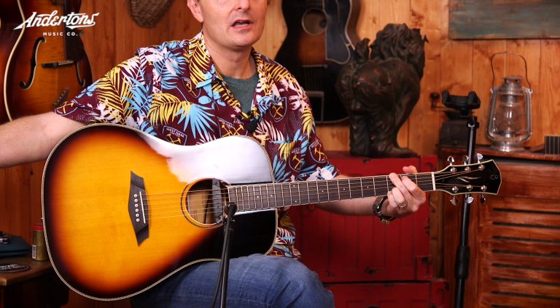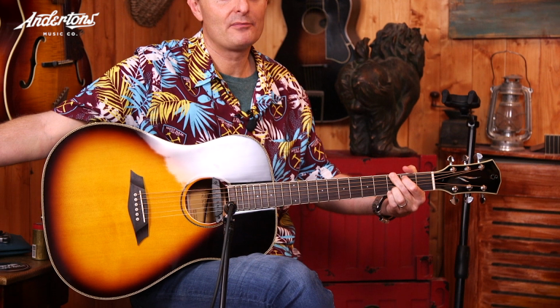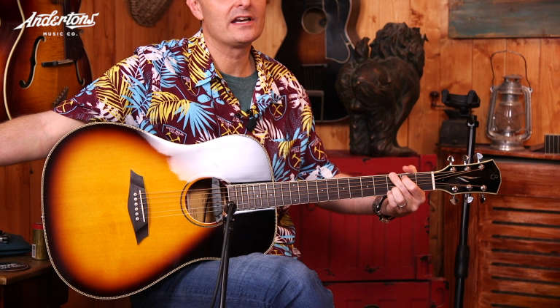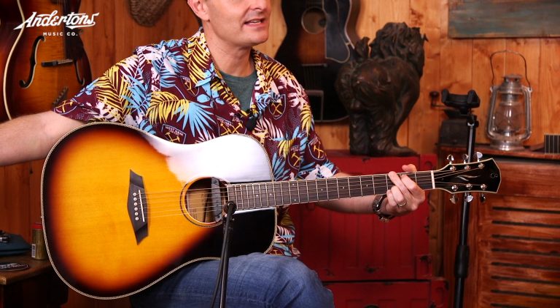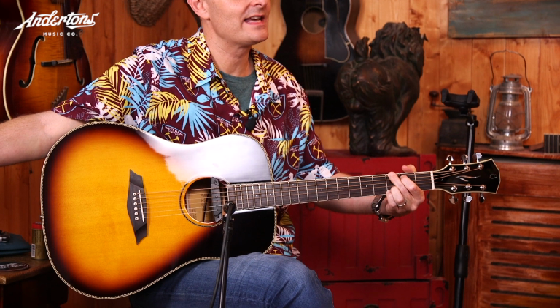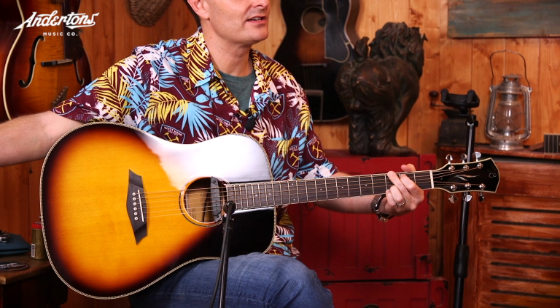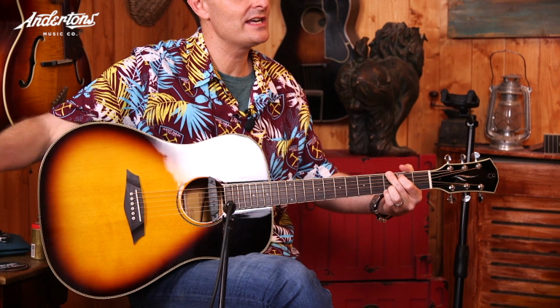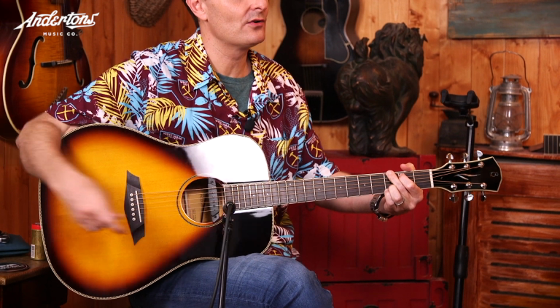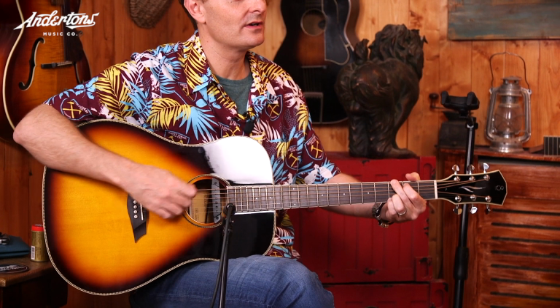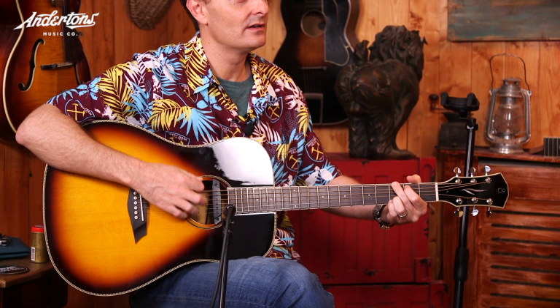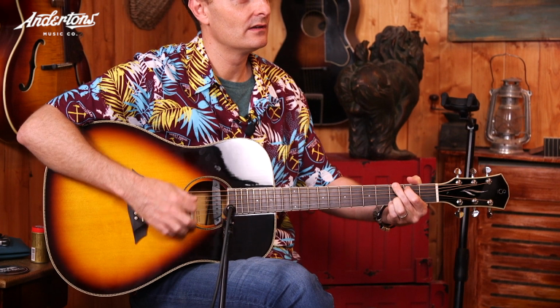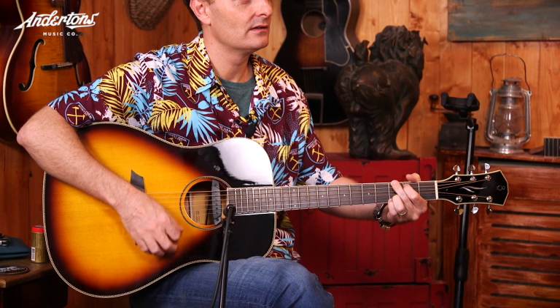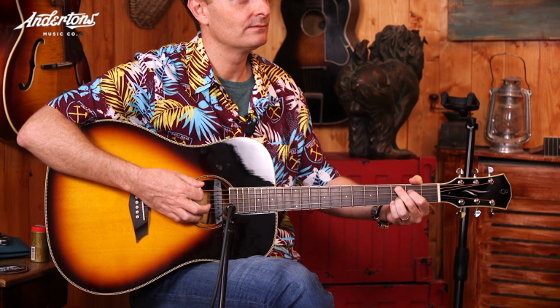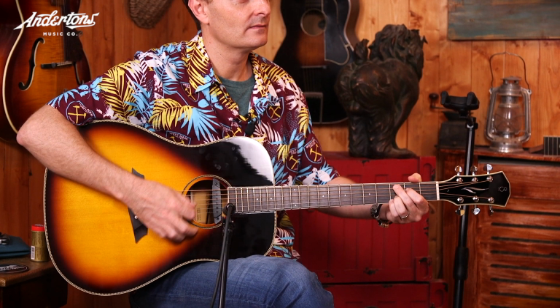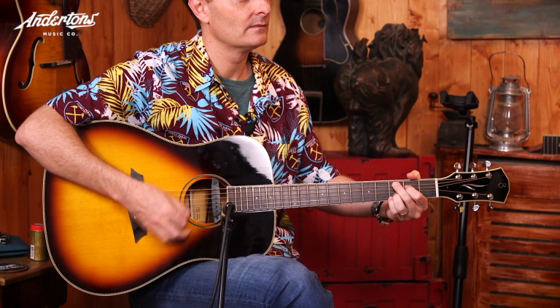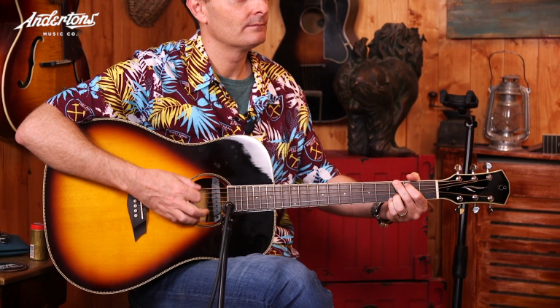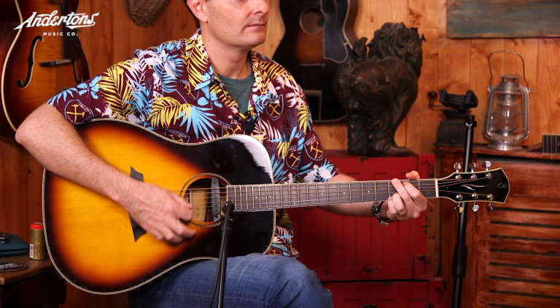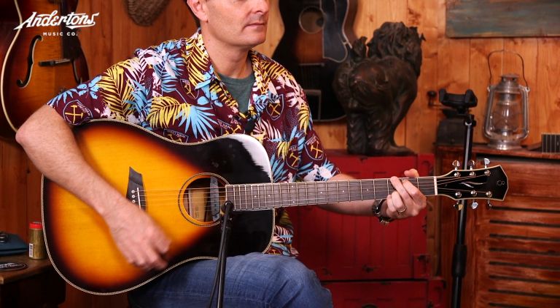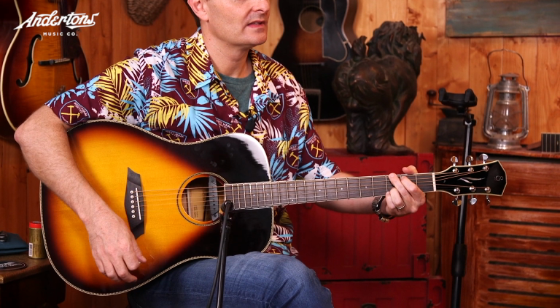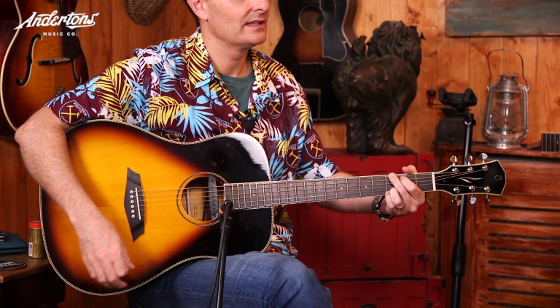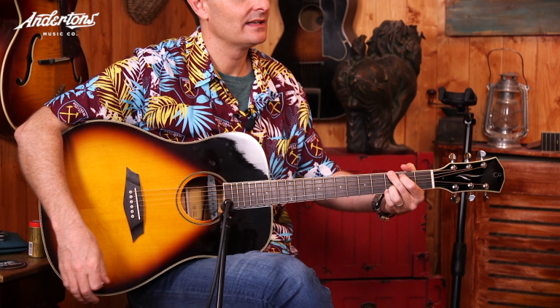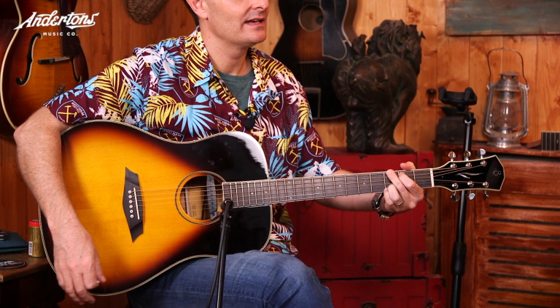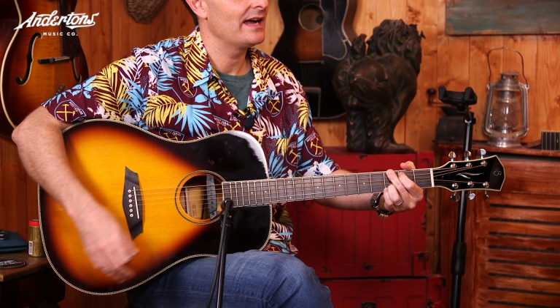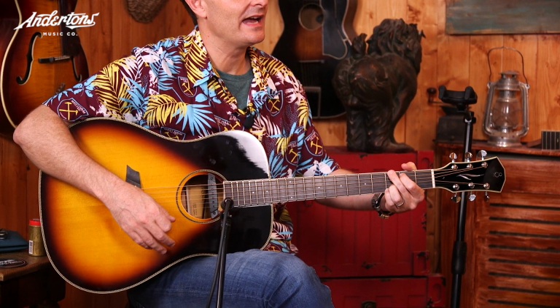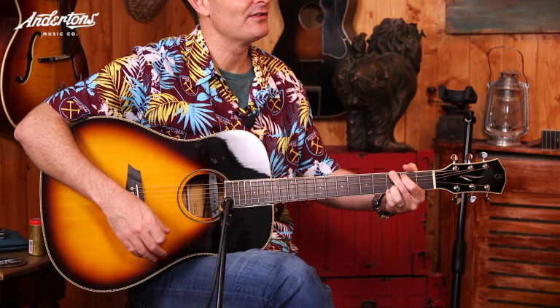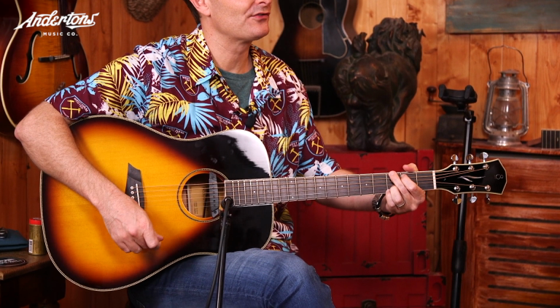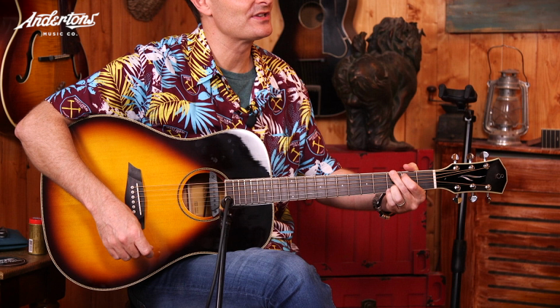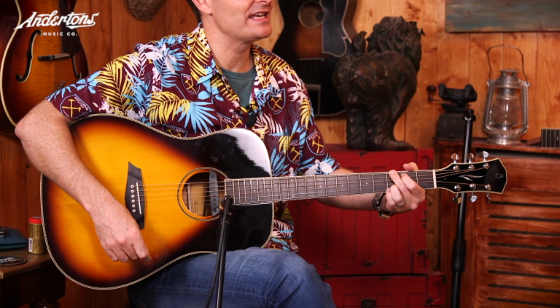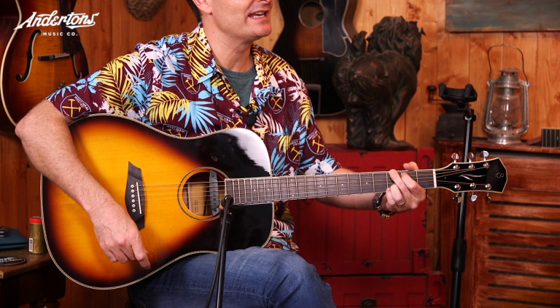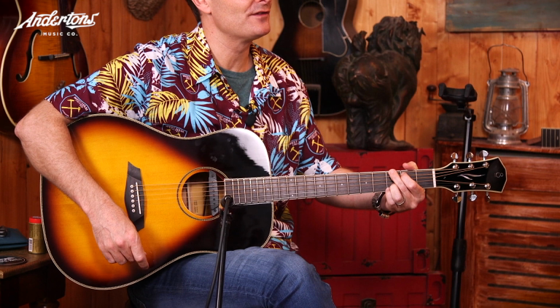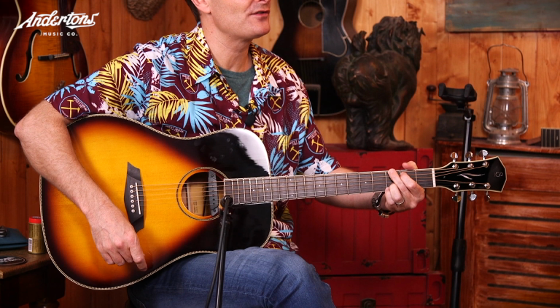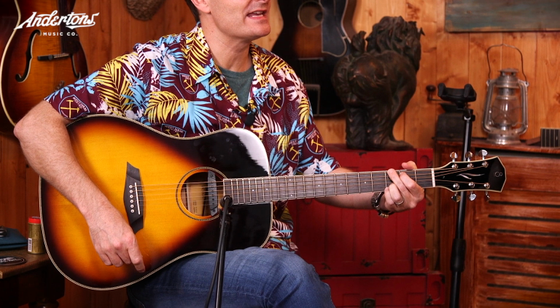Pretty nice sounding G chord. I even threw the C in for free.